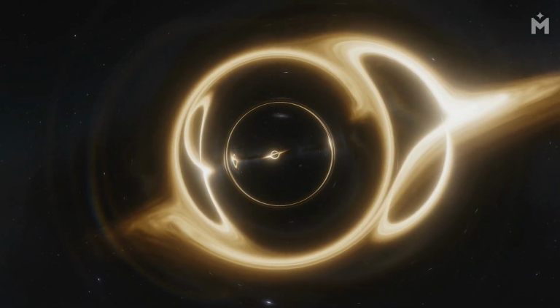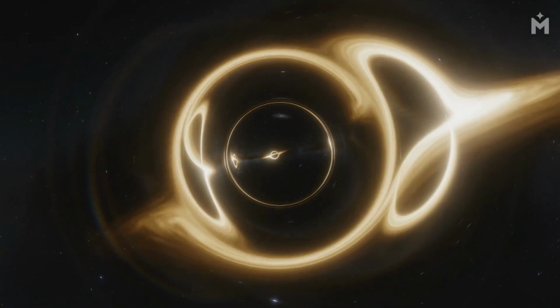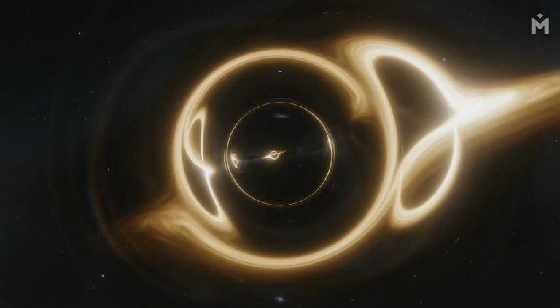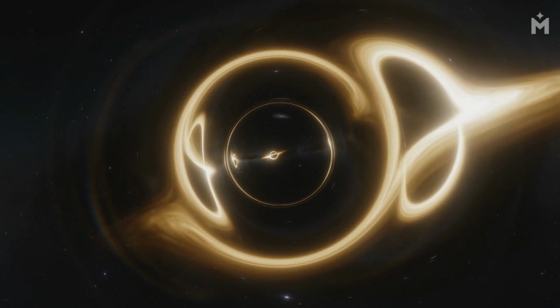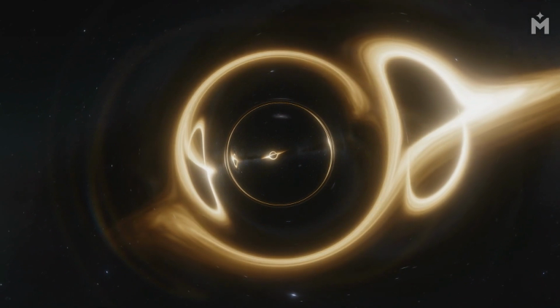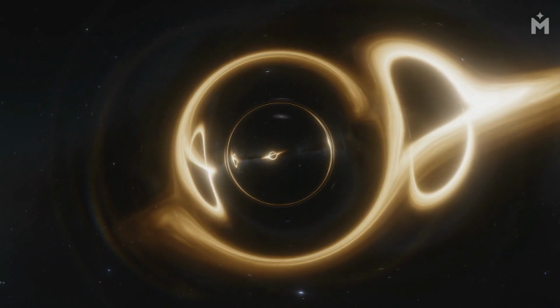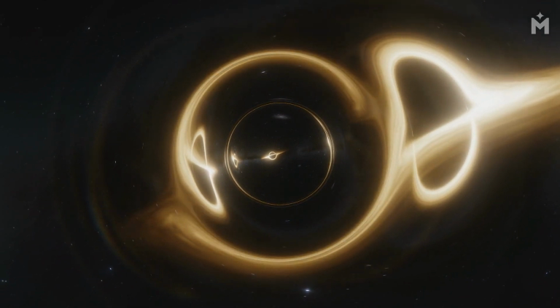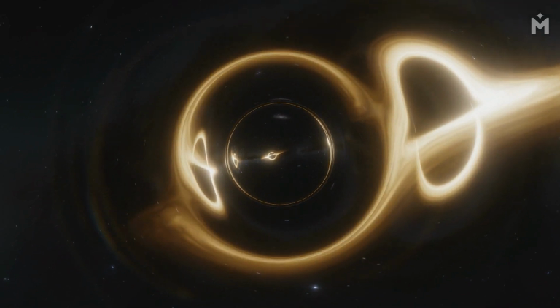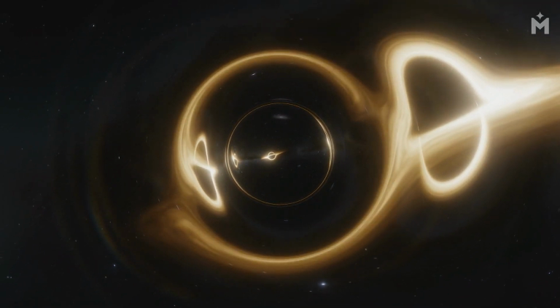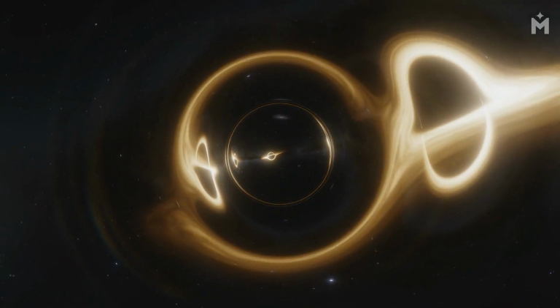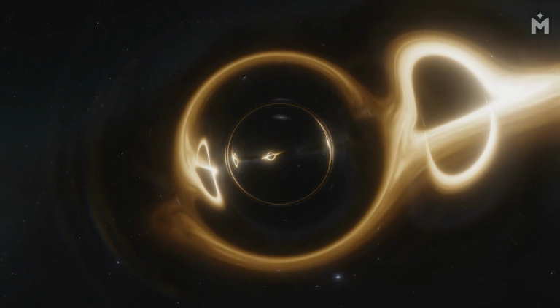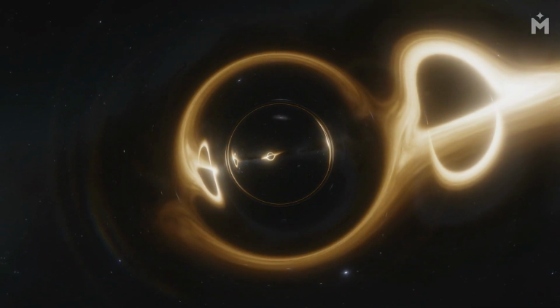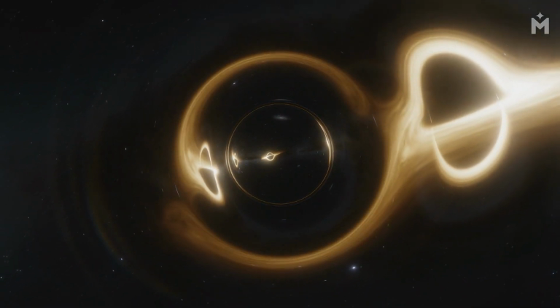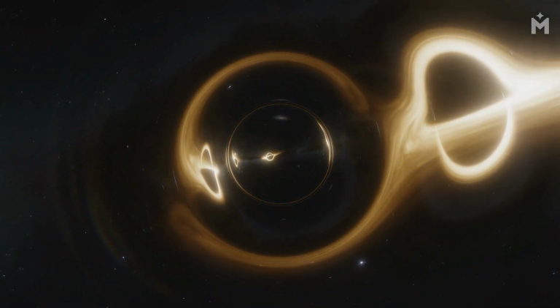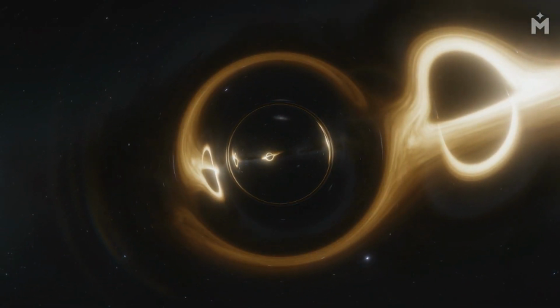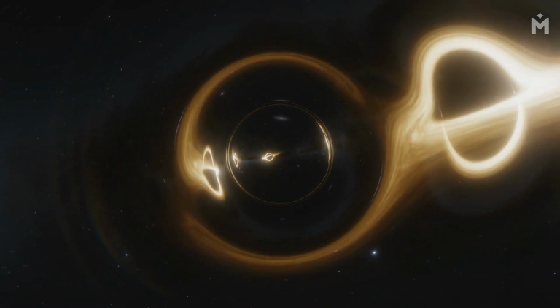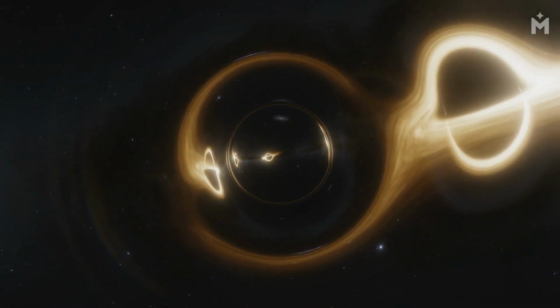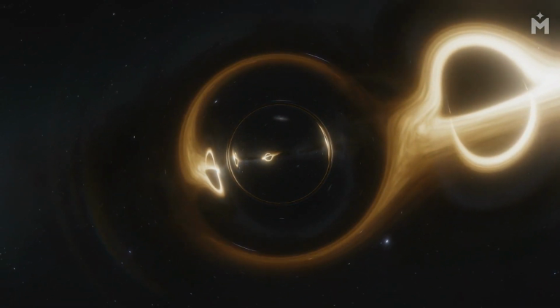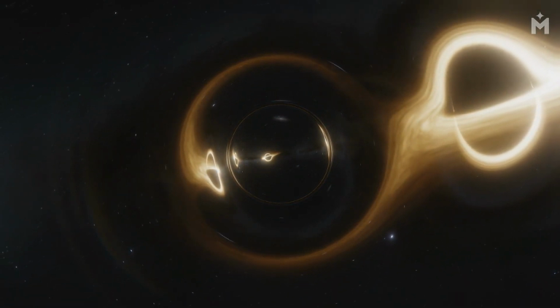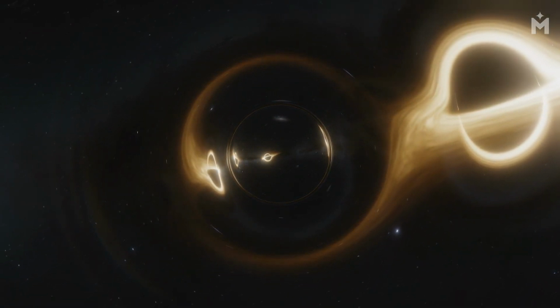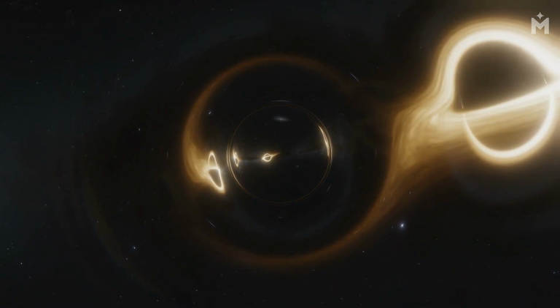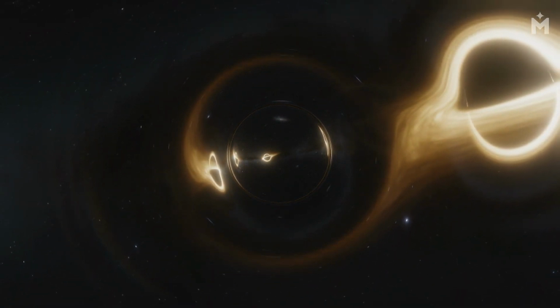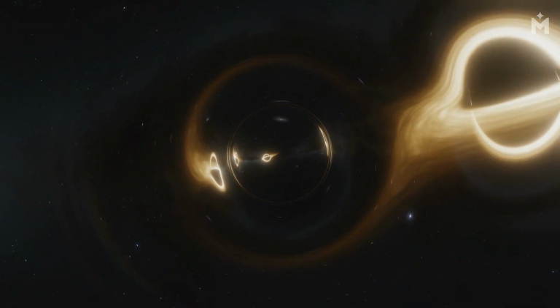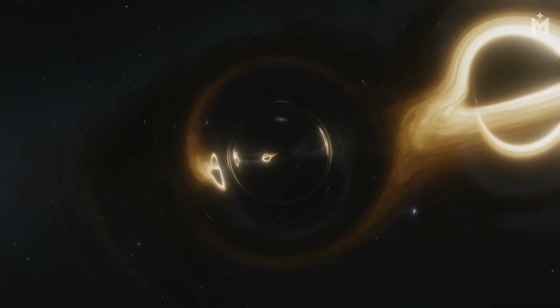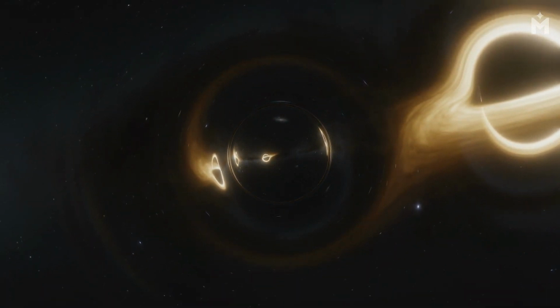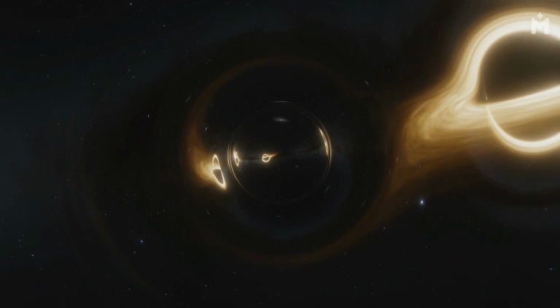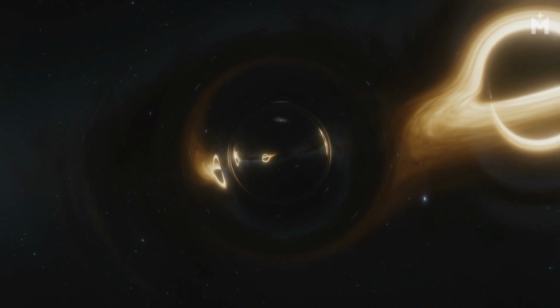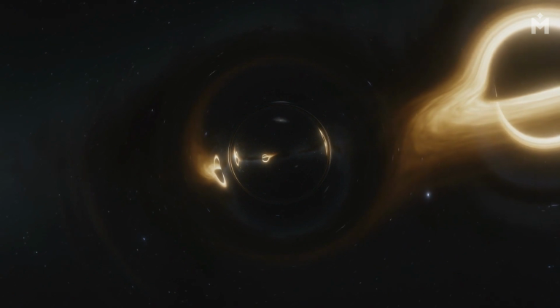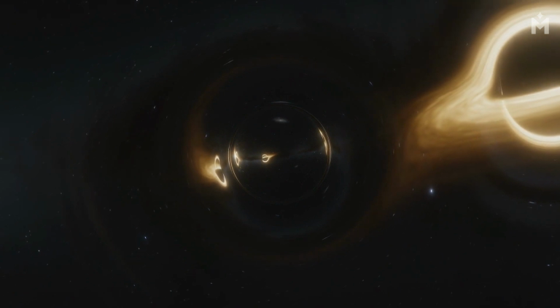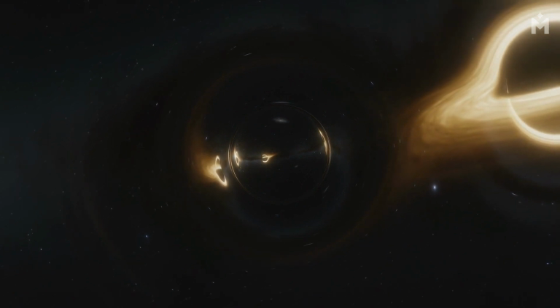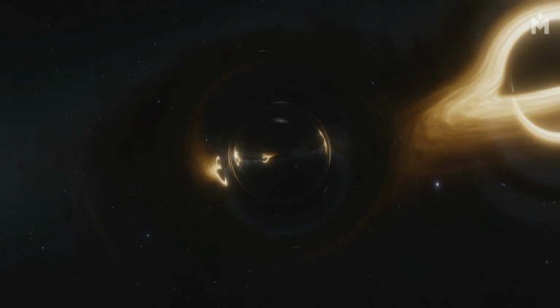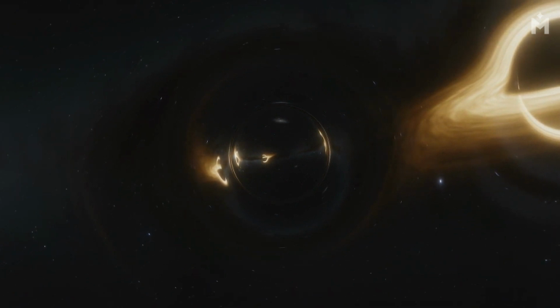So, while black holes may be dark and mysterious objects, they can actually help us shed light on some of the biggest questions about the universe.